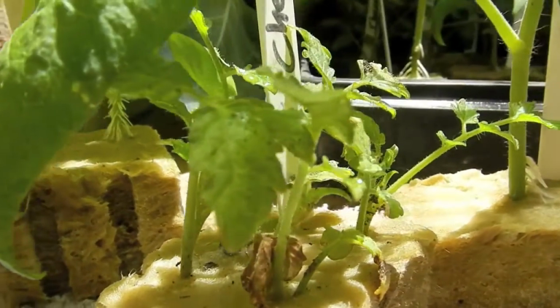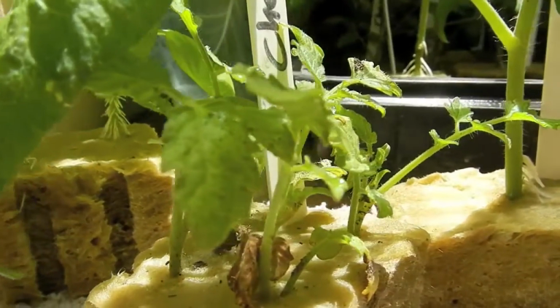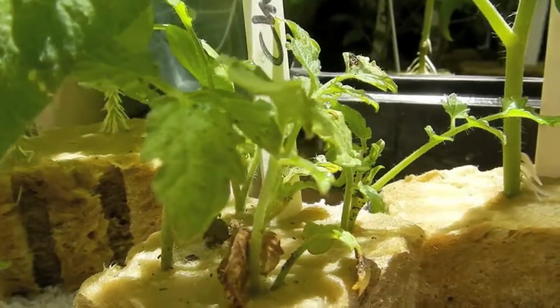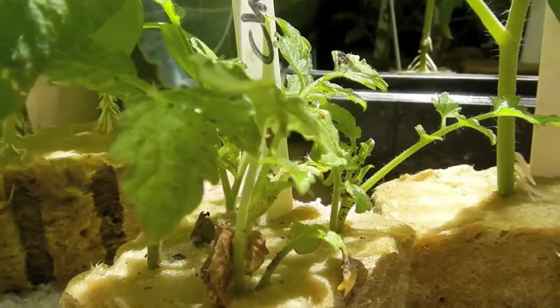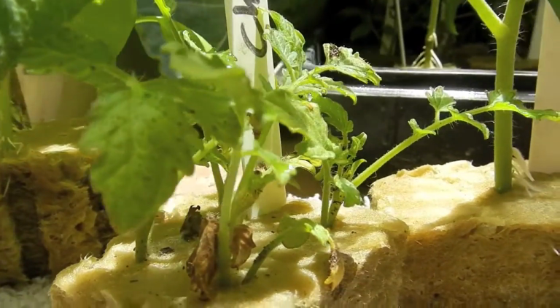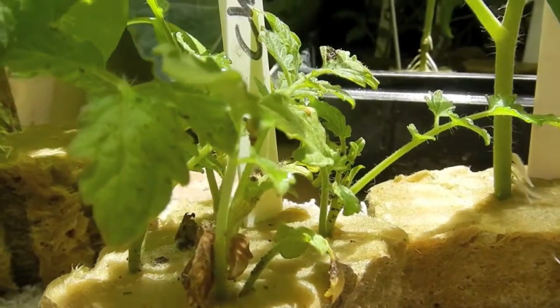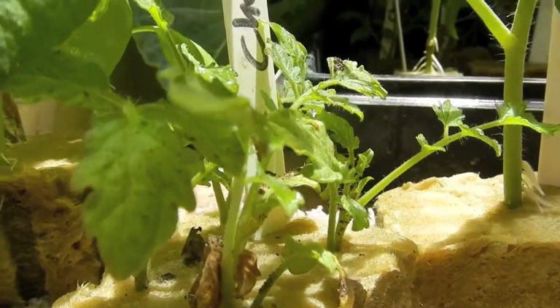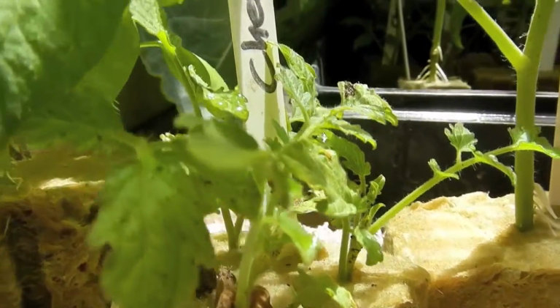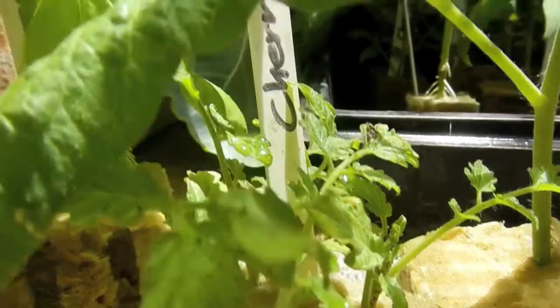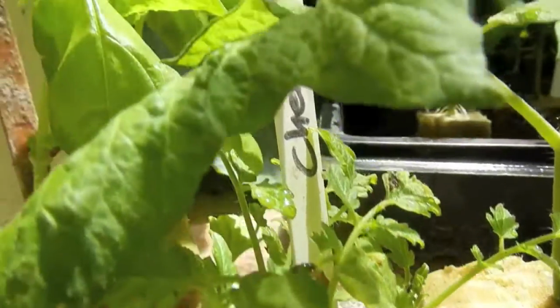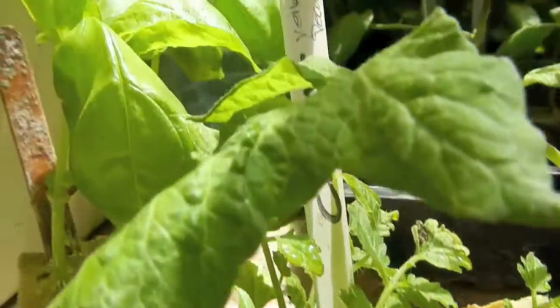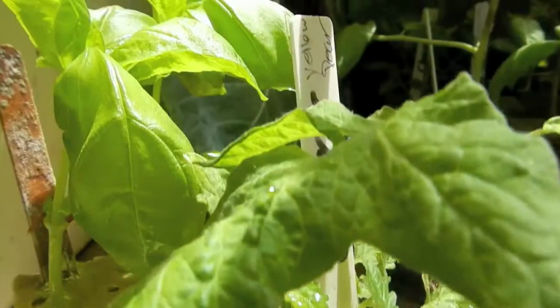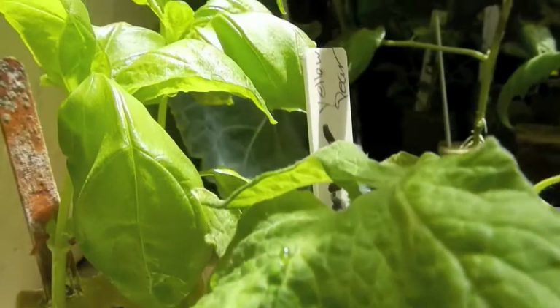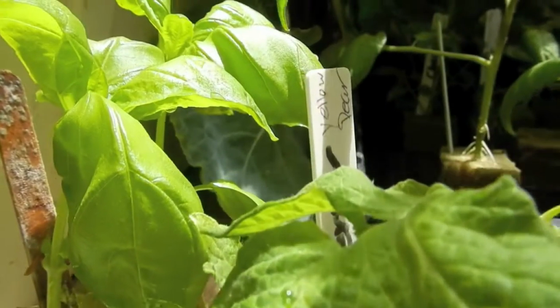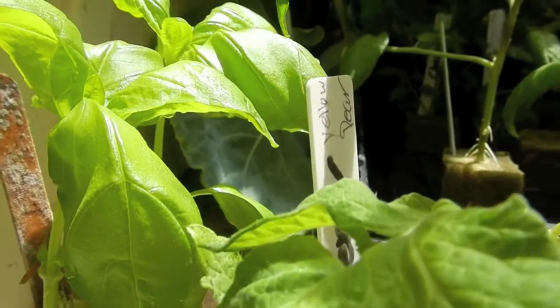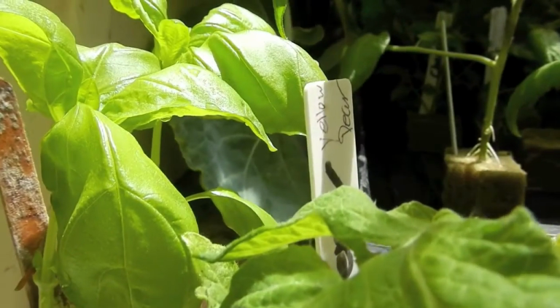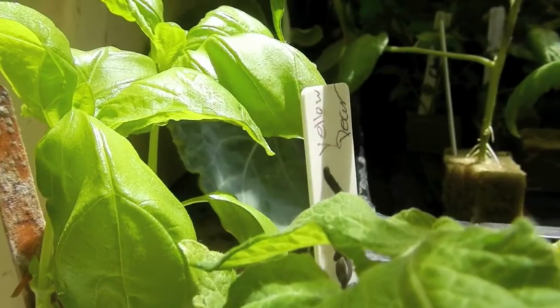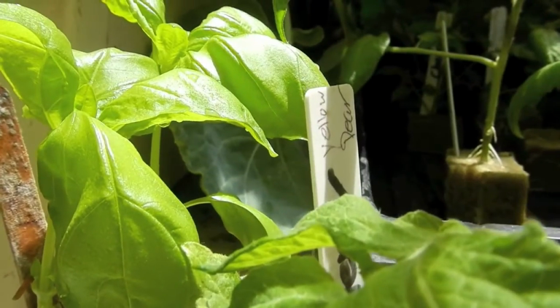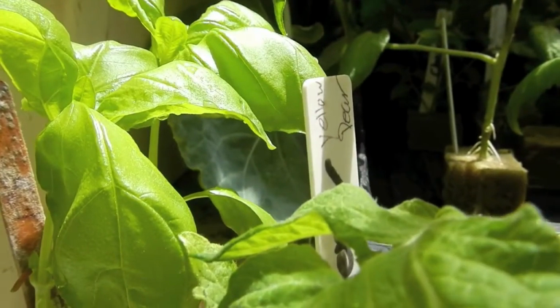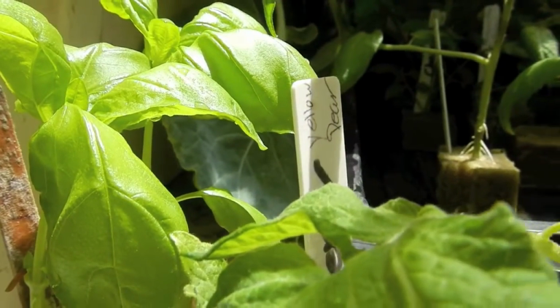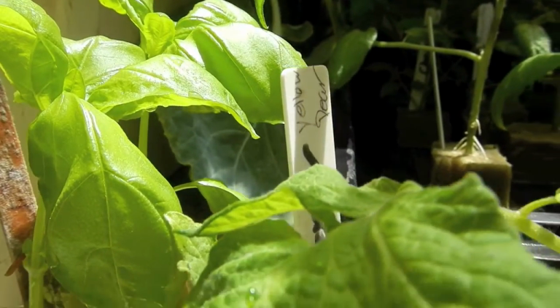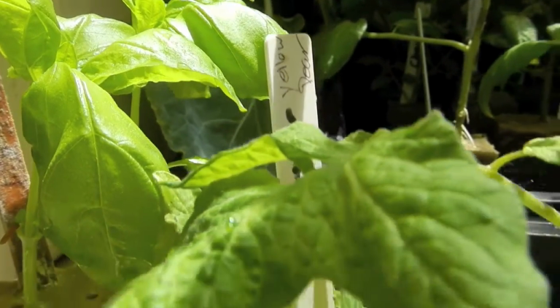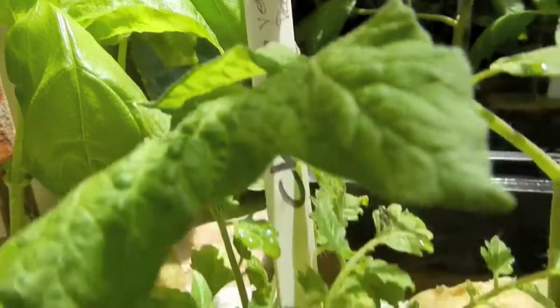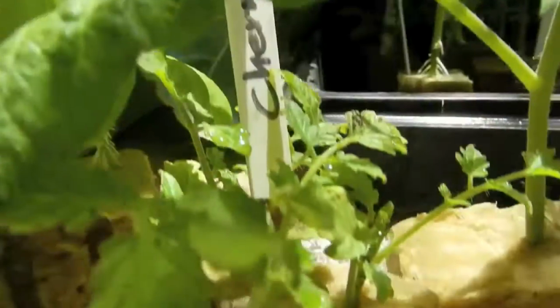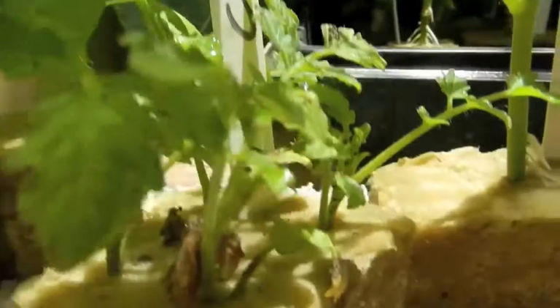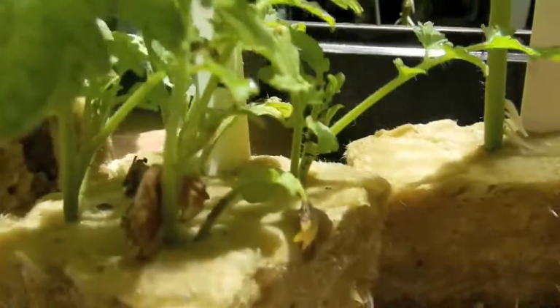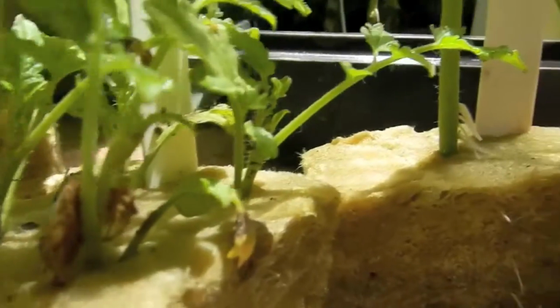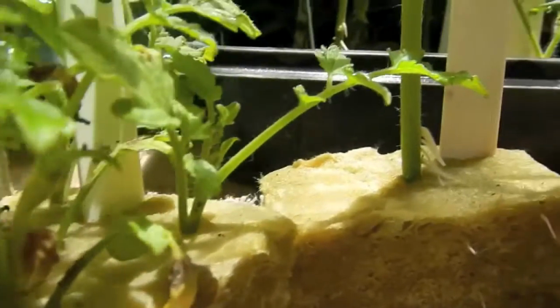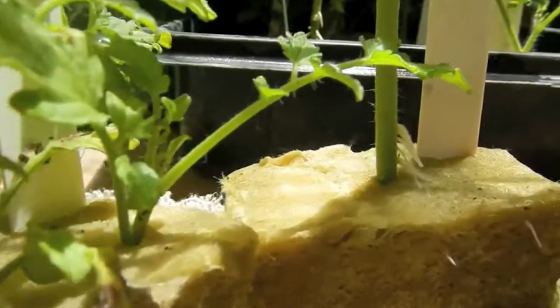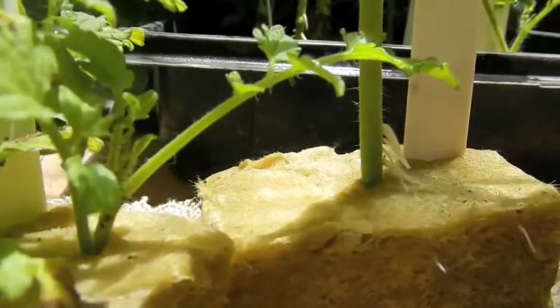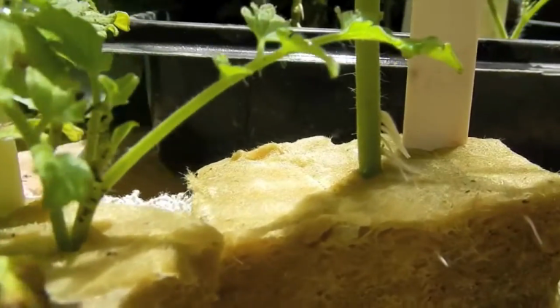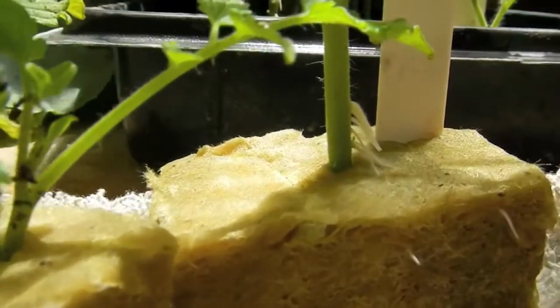Here's some yellow pear tomatoes, and I also have some black trifle tomatoes that I cloned.